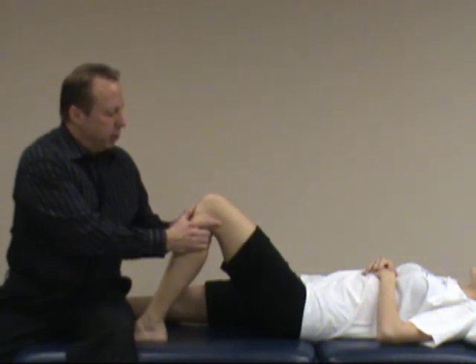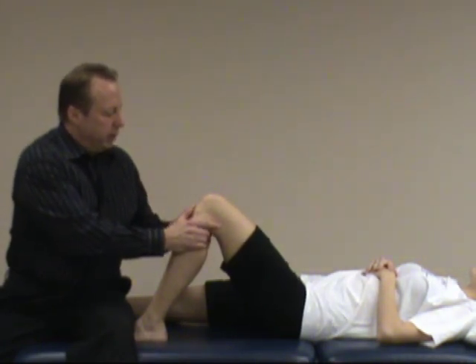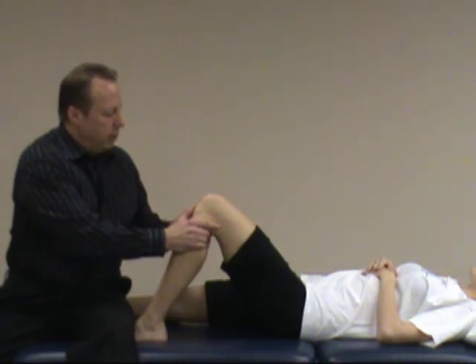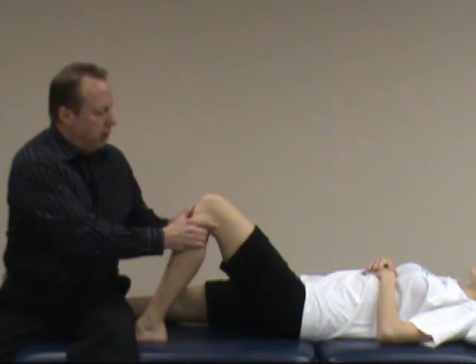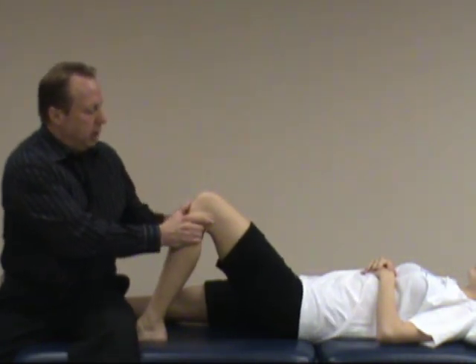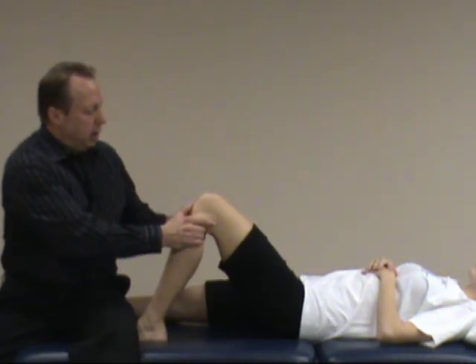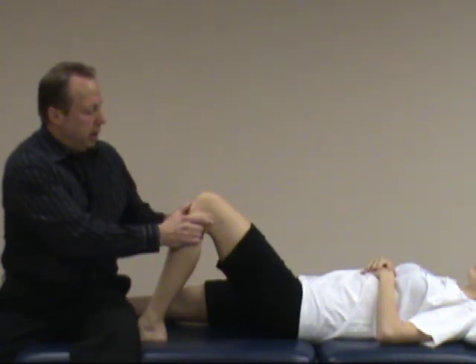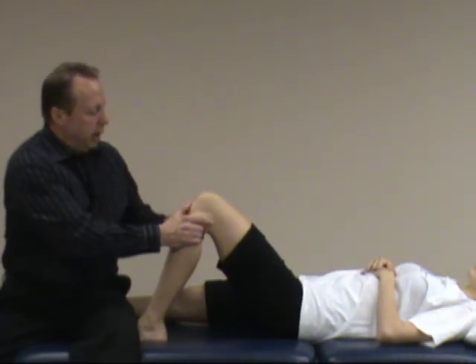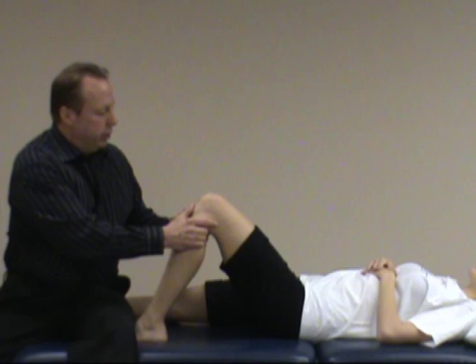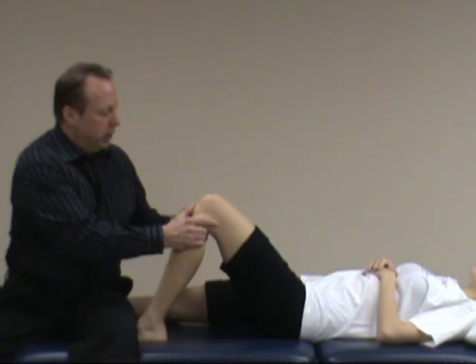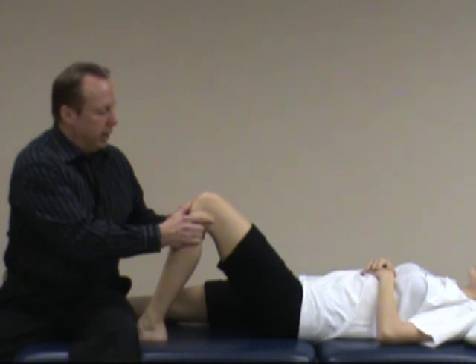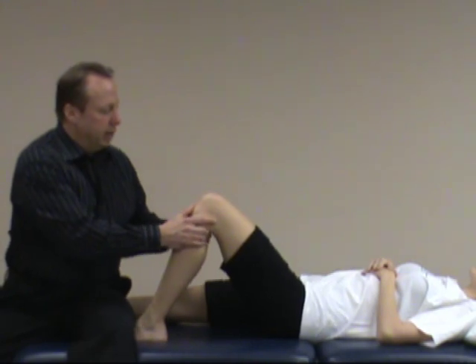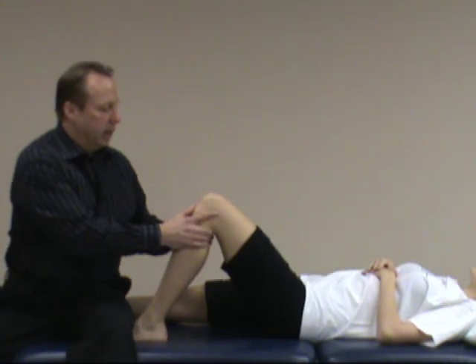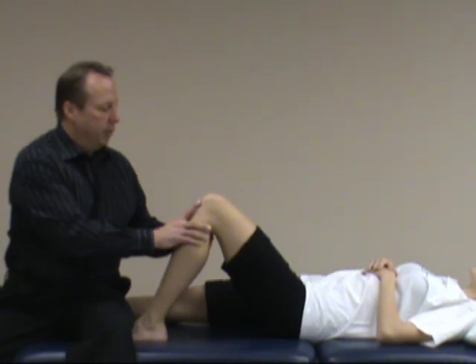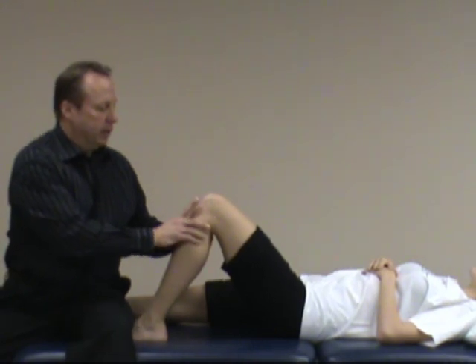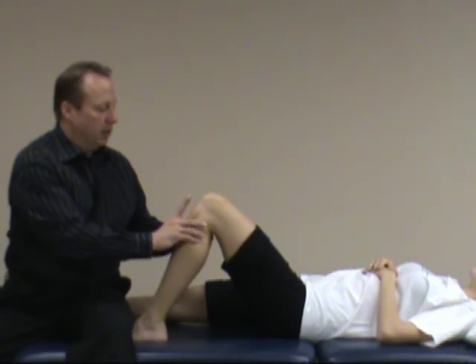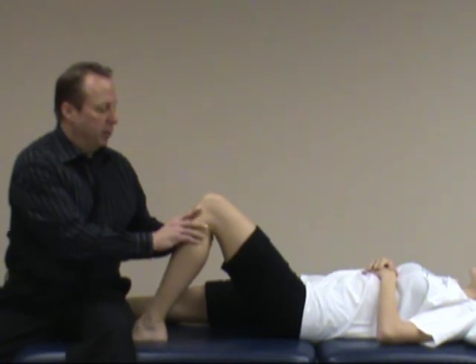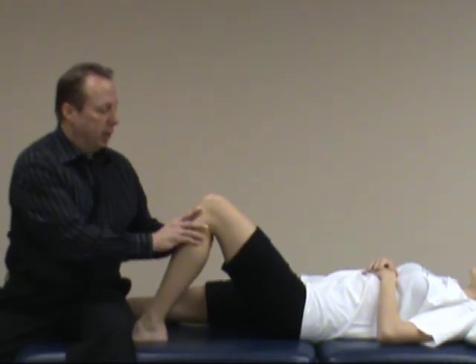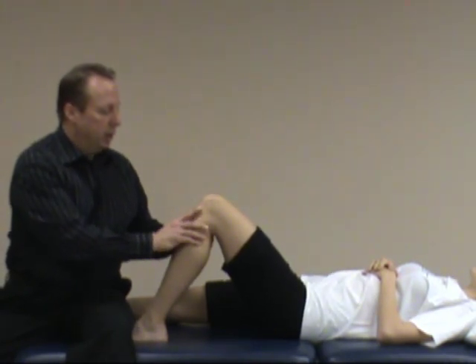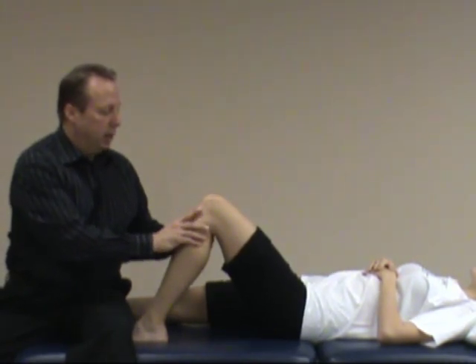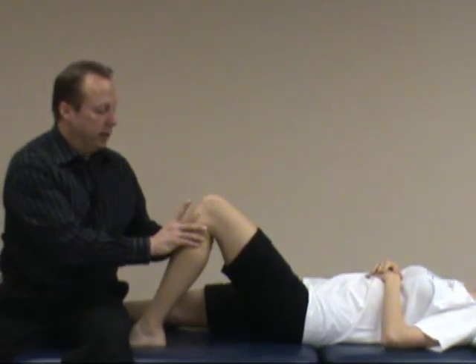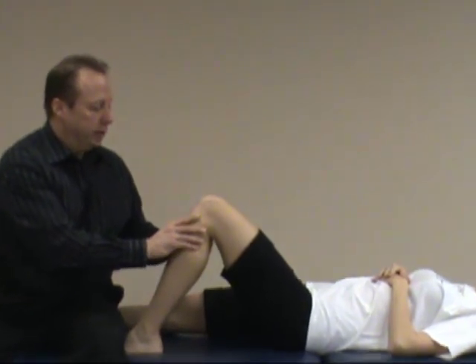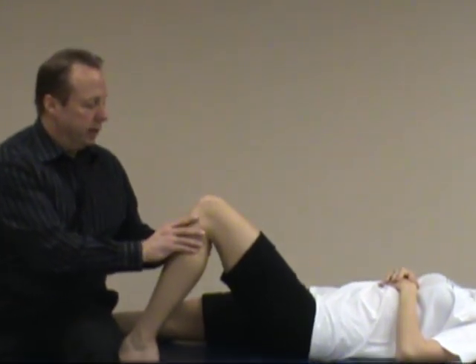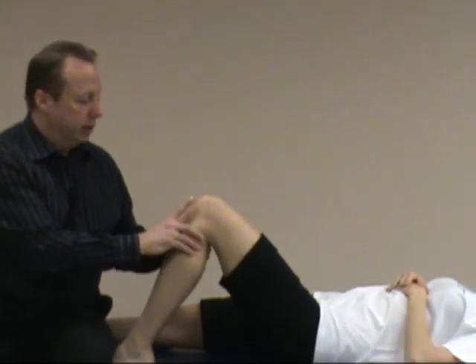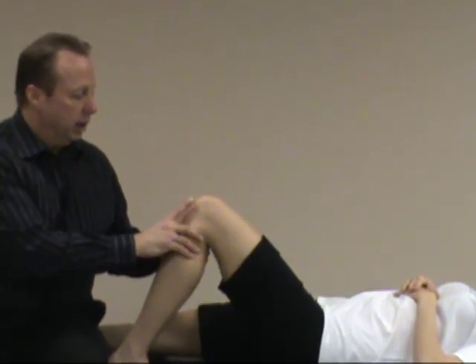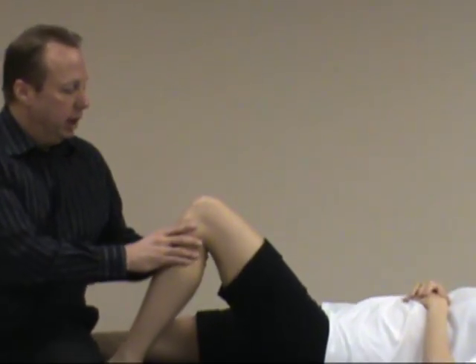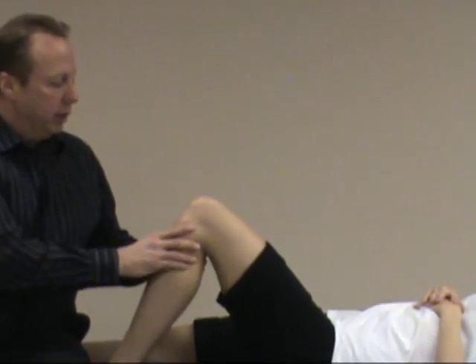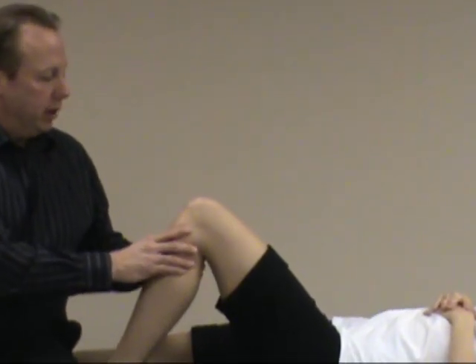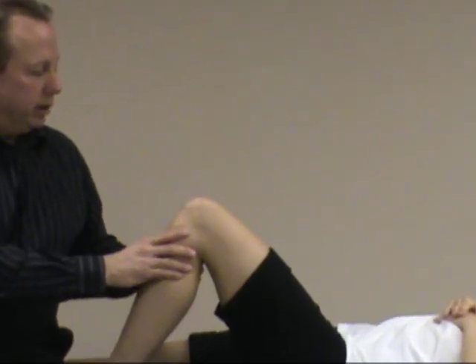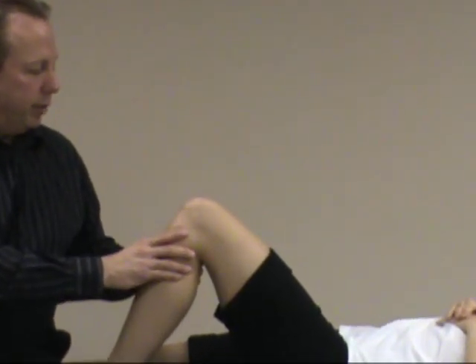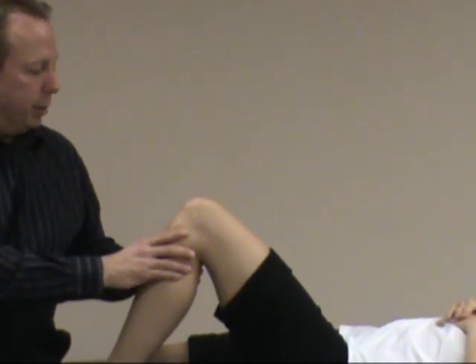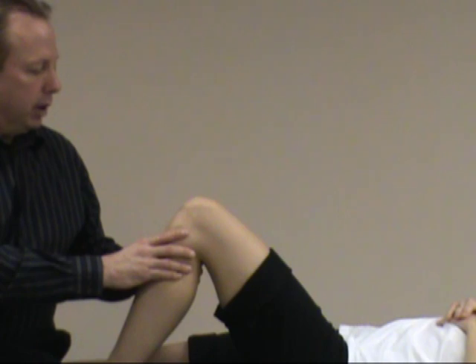So again, a brisk pull with the anterior draw test, checking for excessive anterior translation of the tibia in relation to the femur.